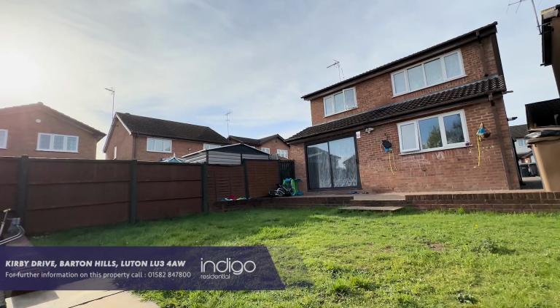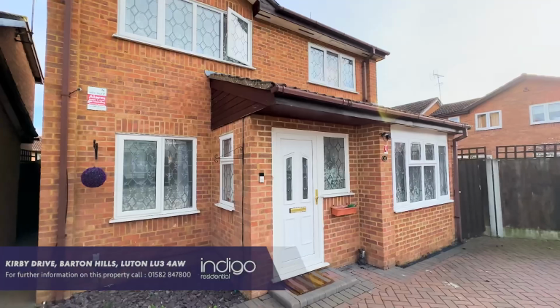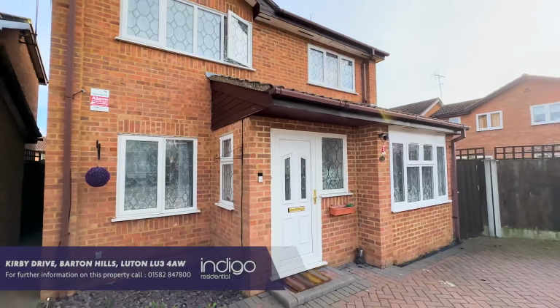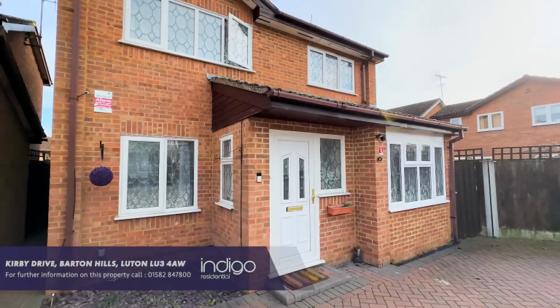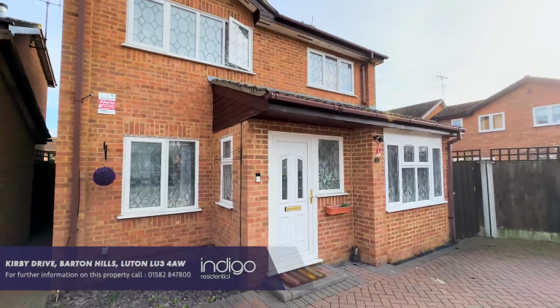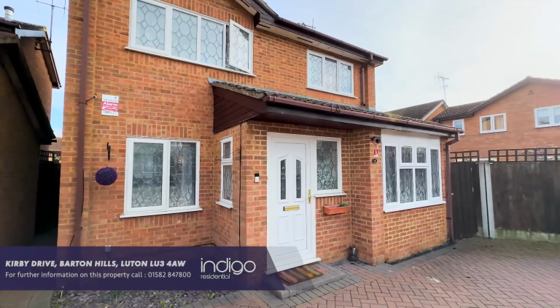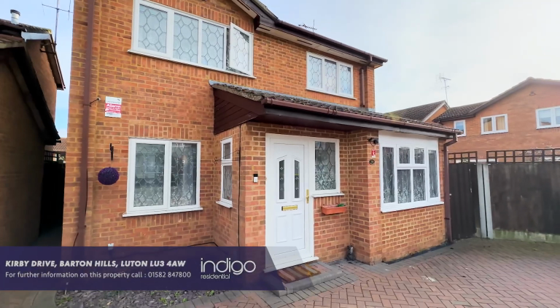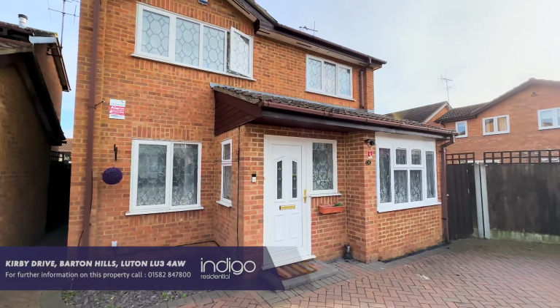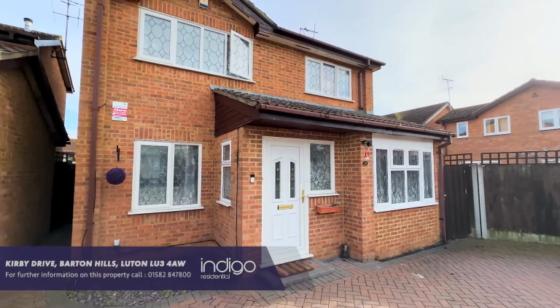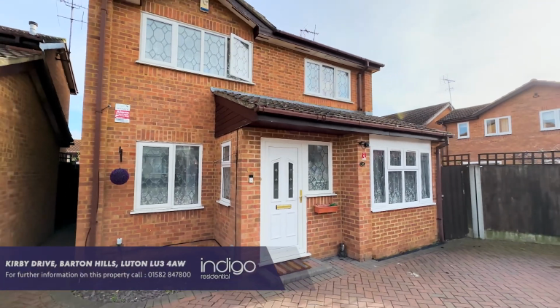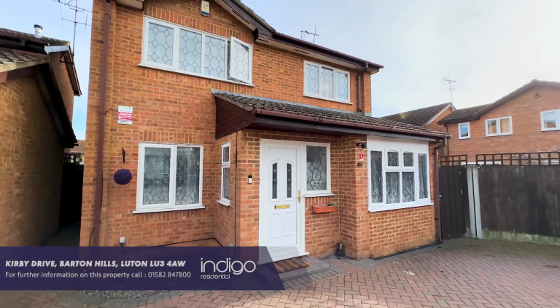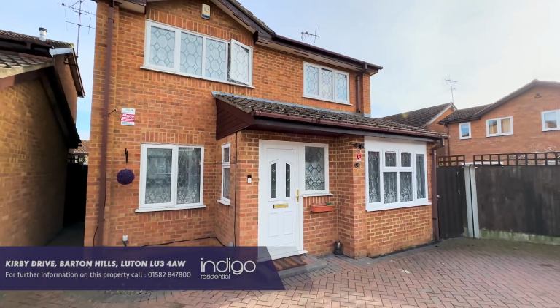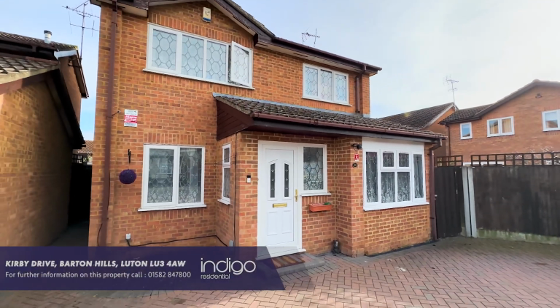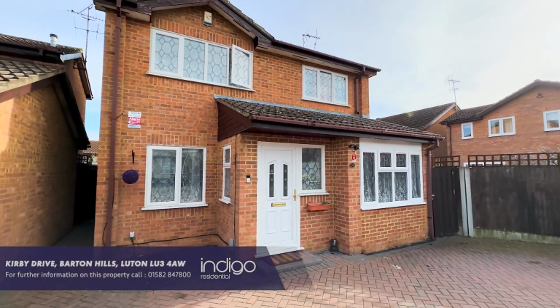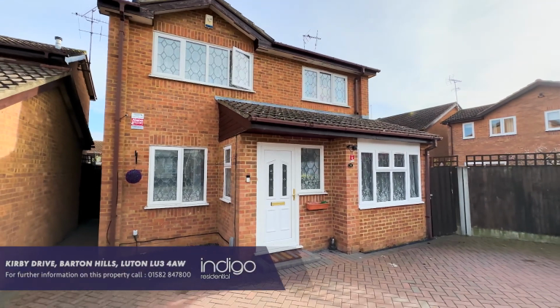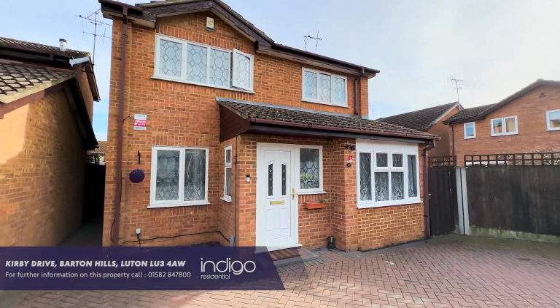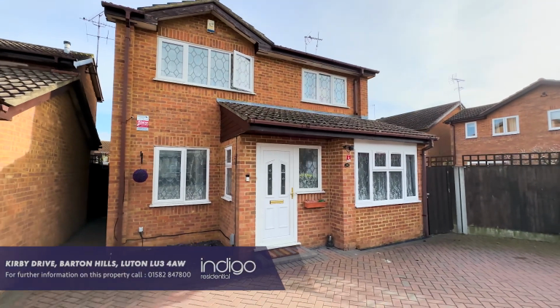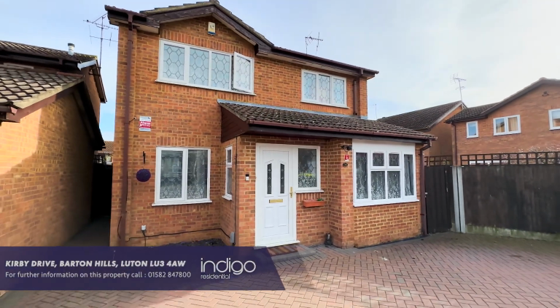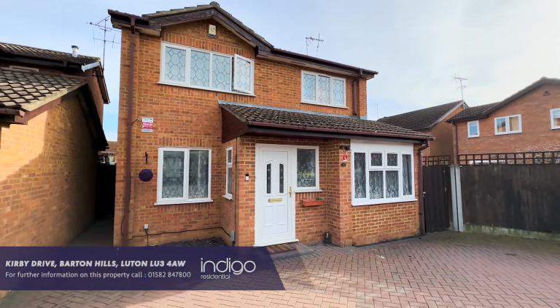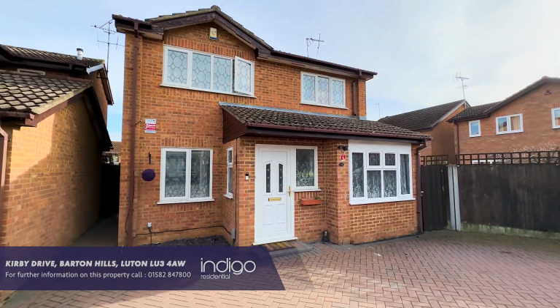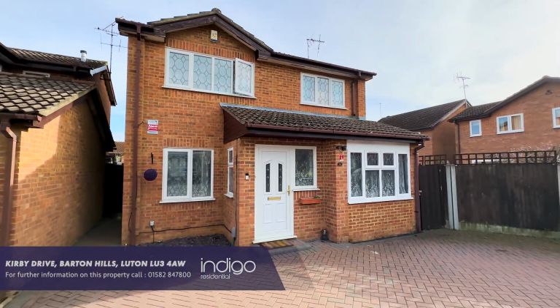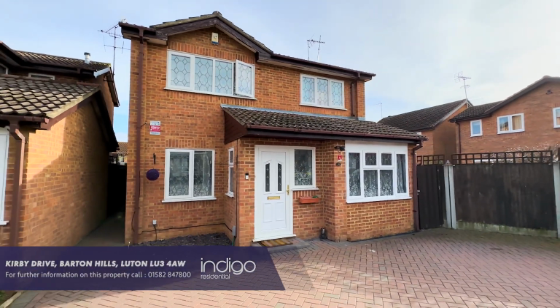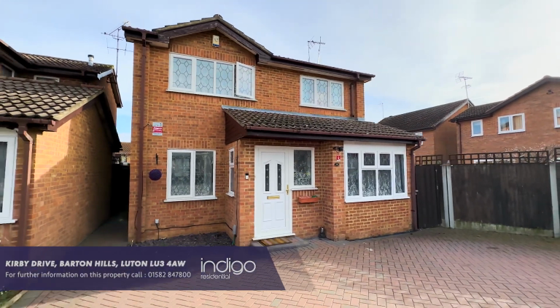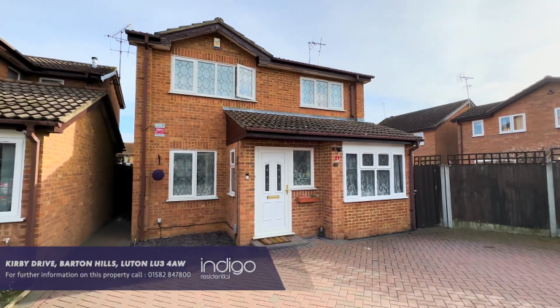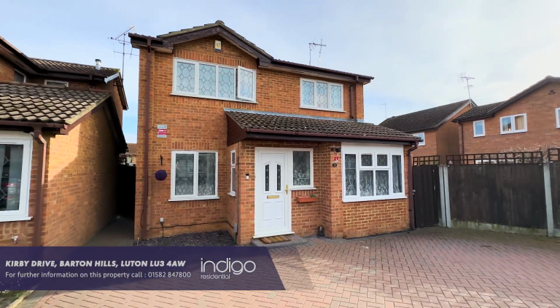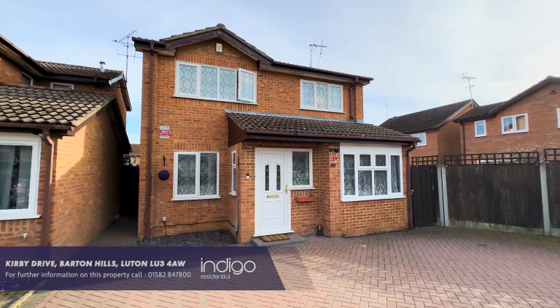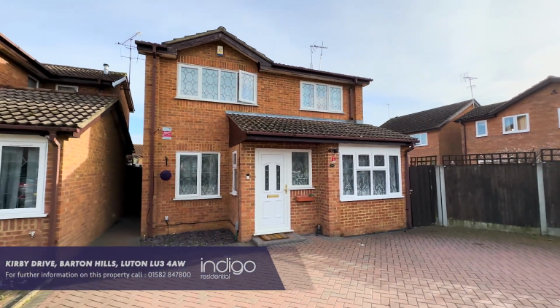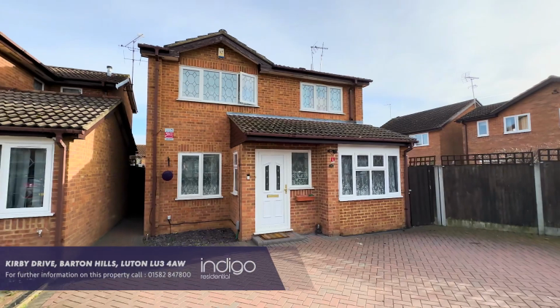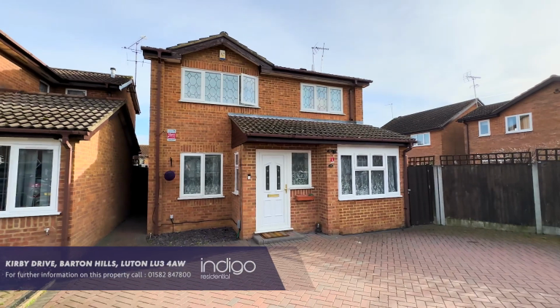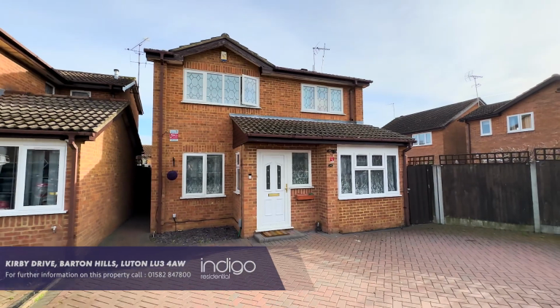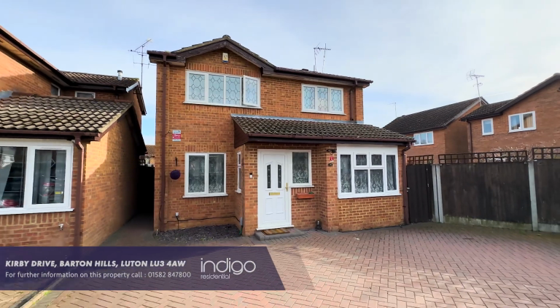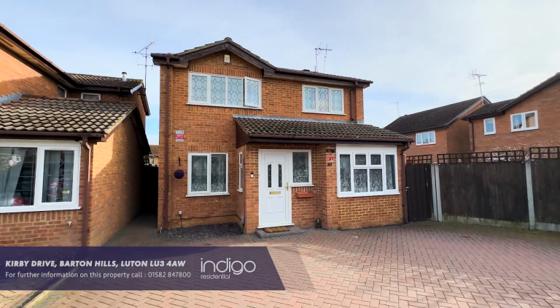Indigo Residential highly recommends this extended four-bedroom detached property.